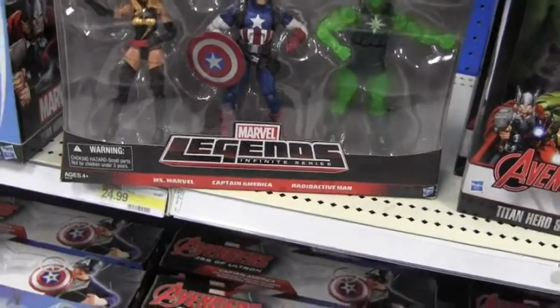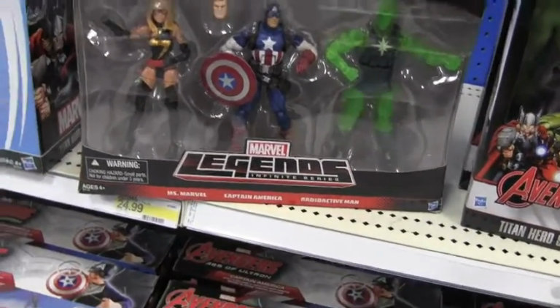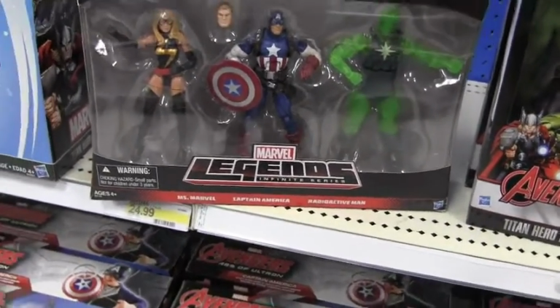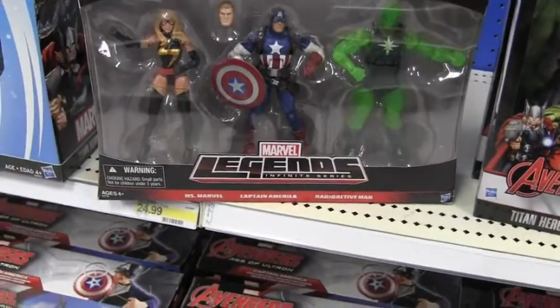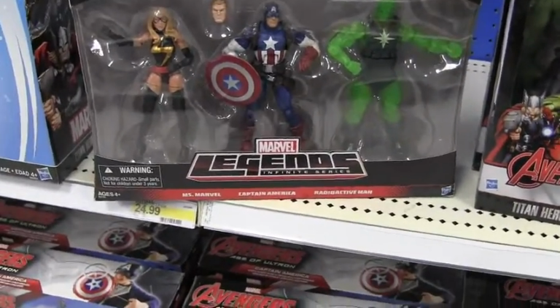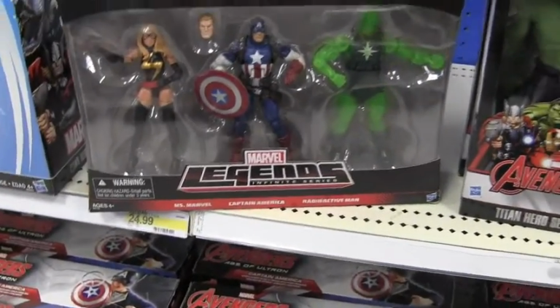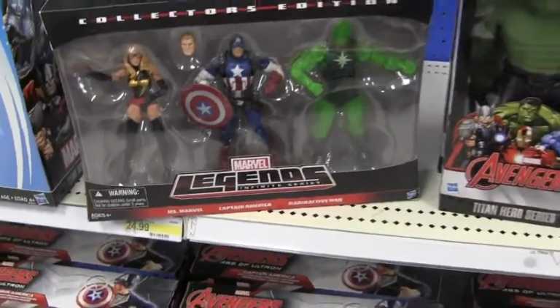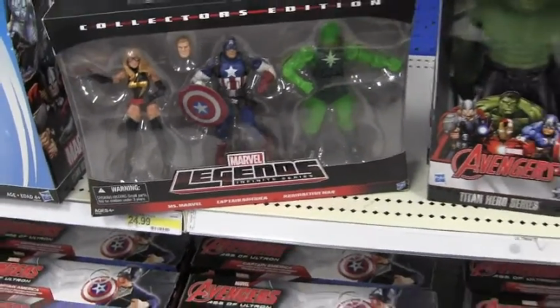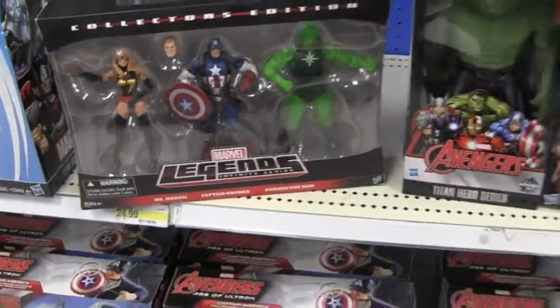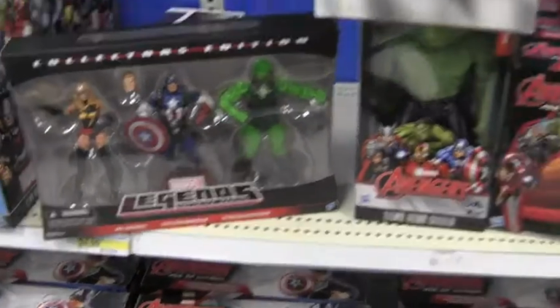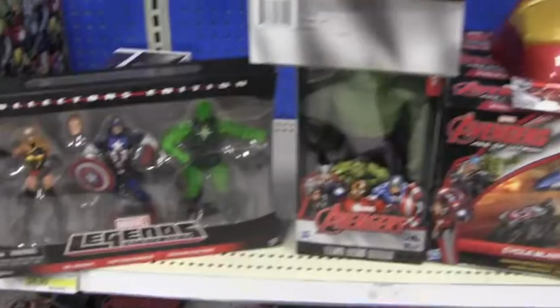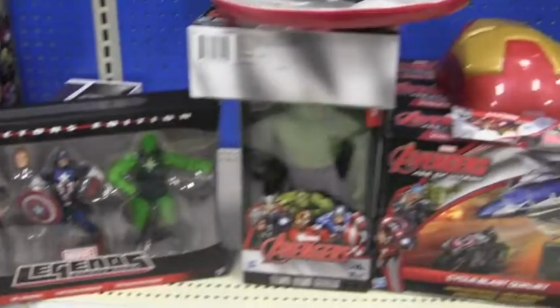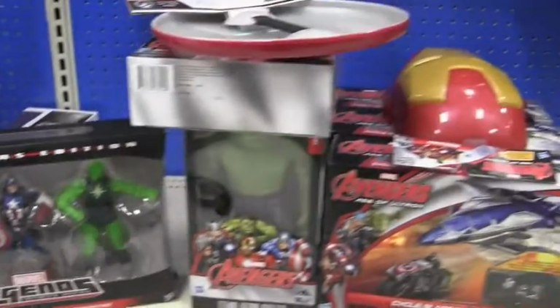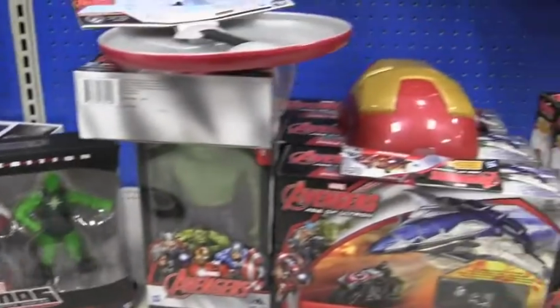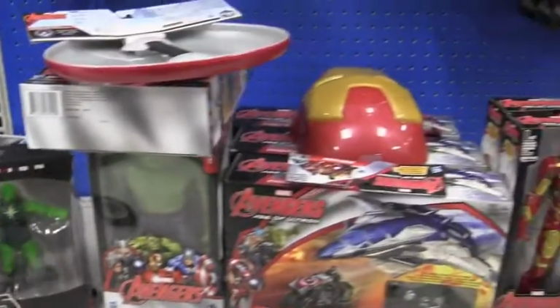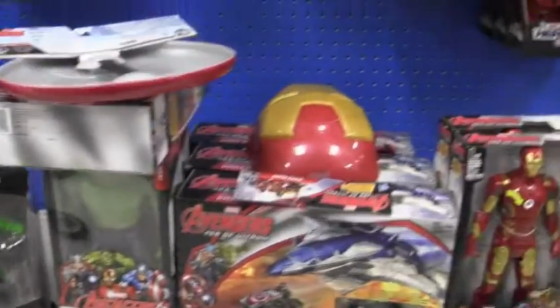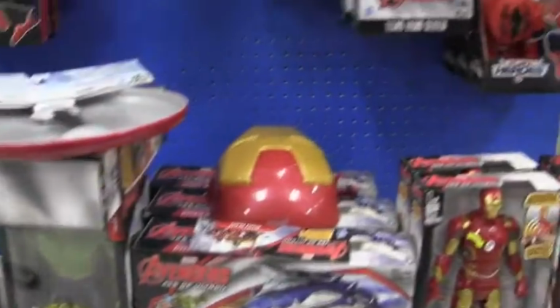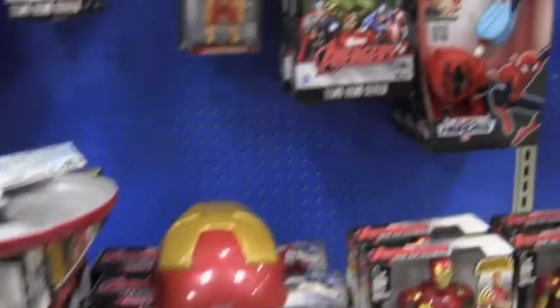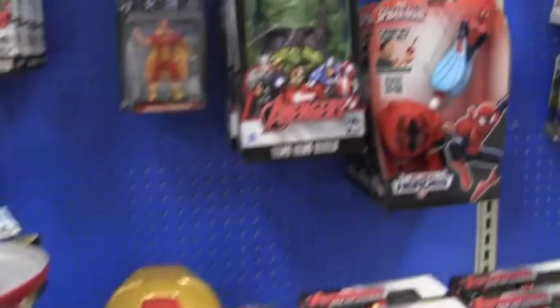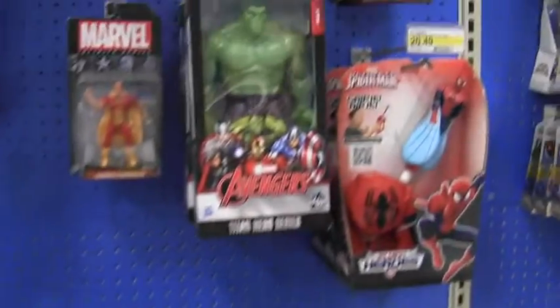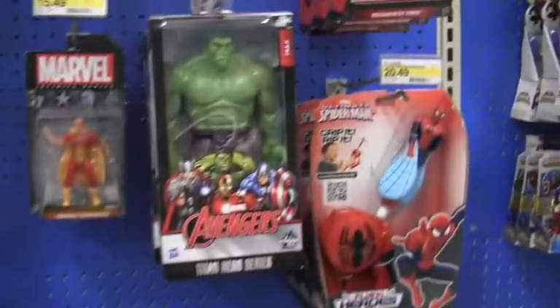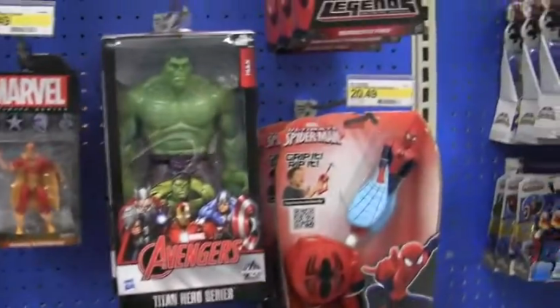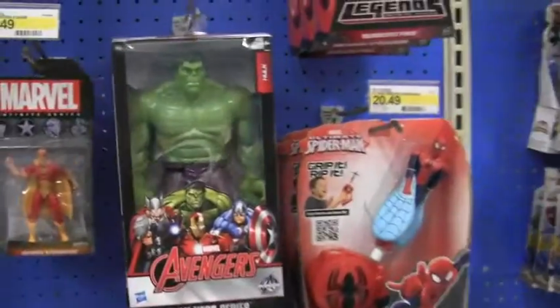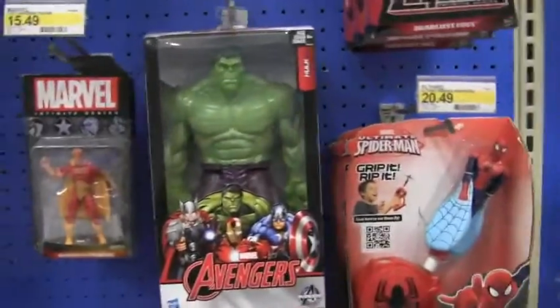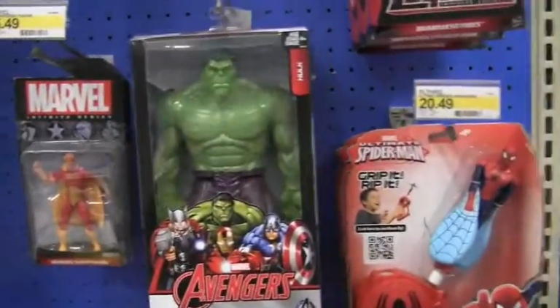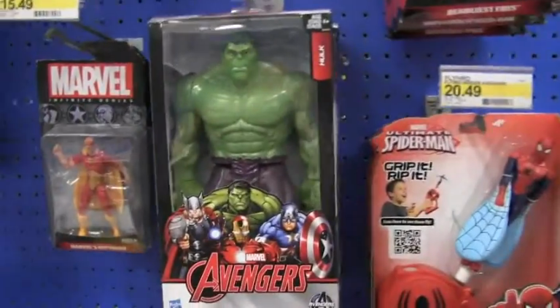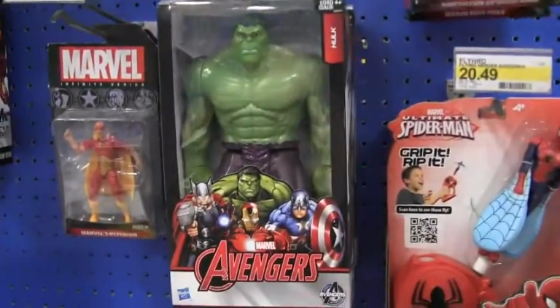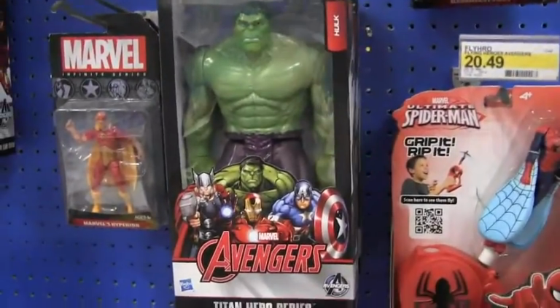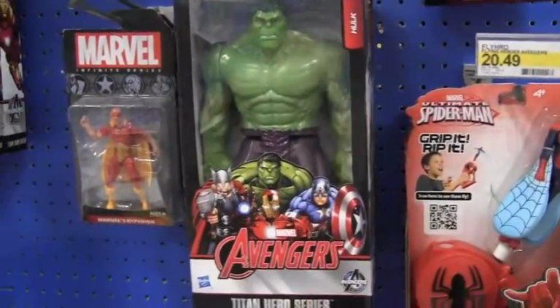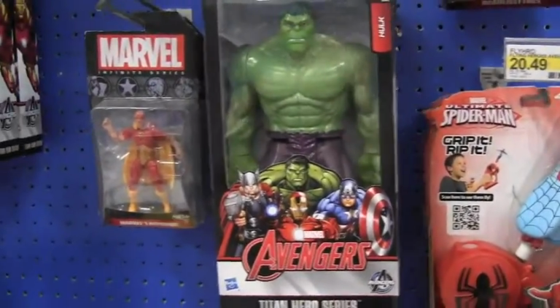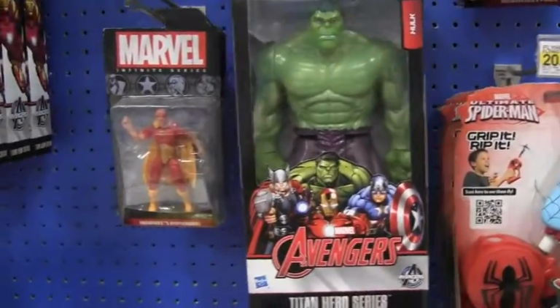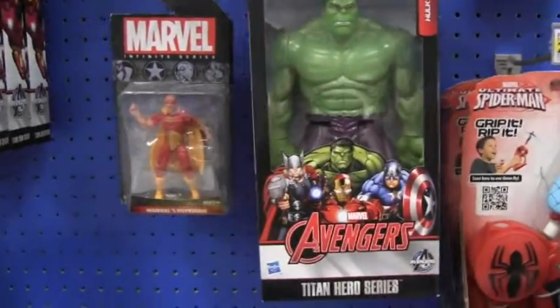Yeah, Collector 3-pack, $24.99. And they also have kids crying all day long.